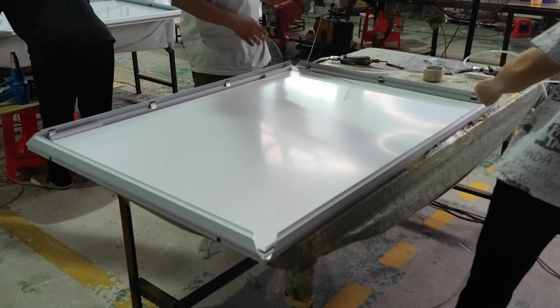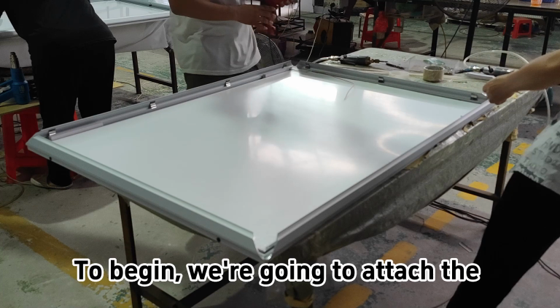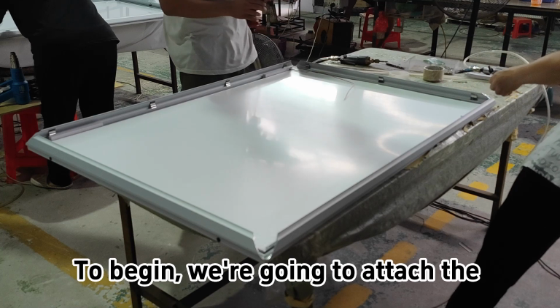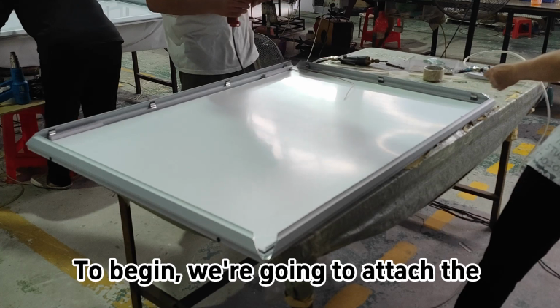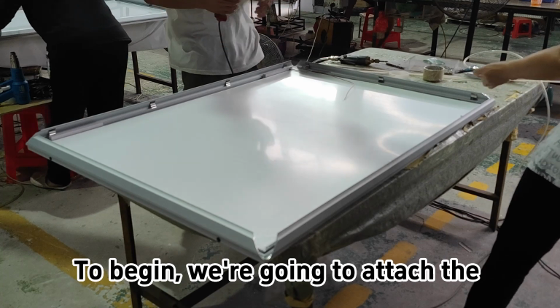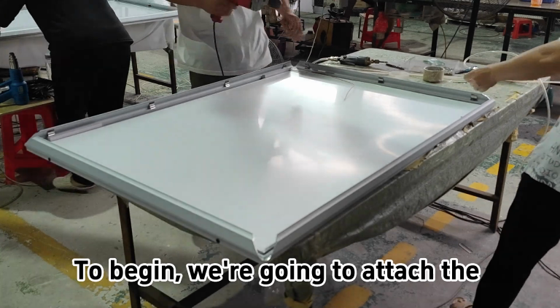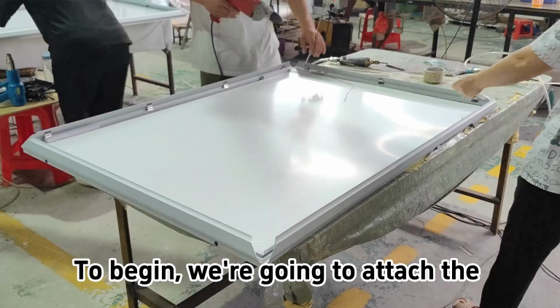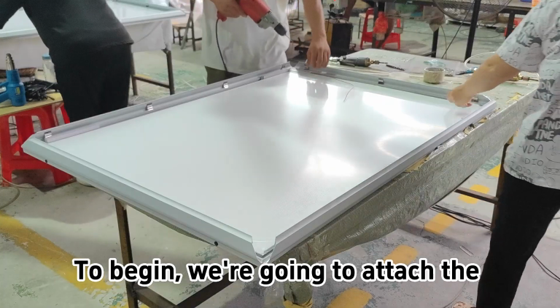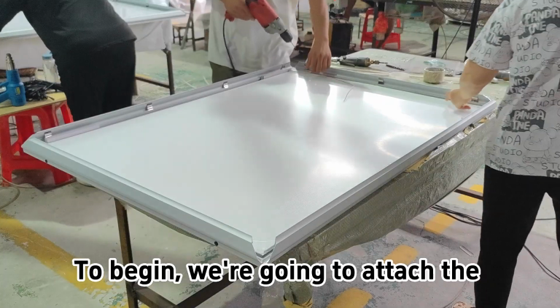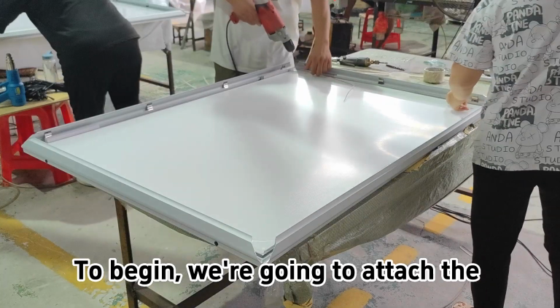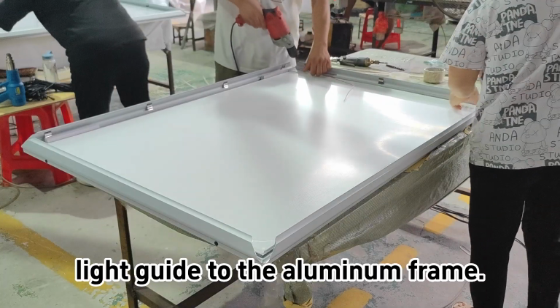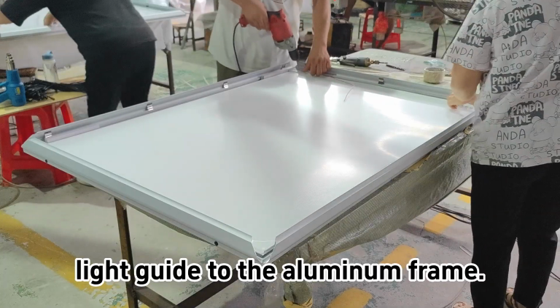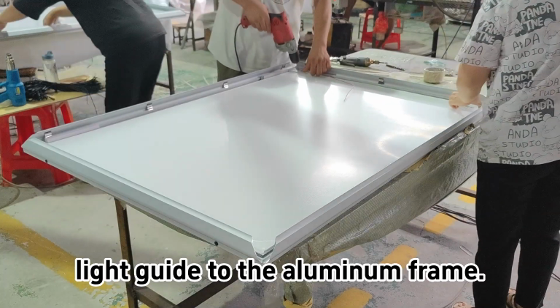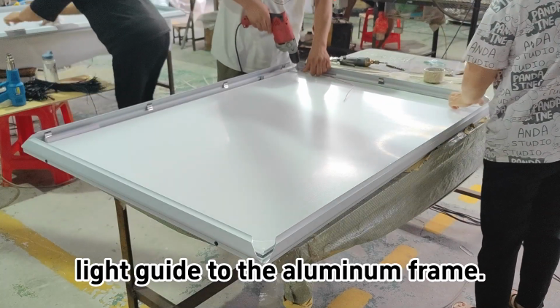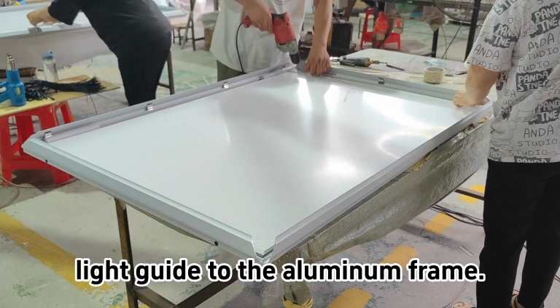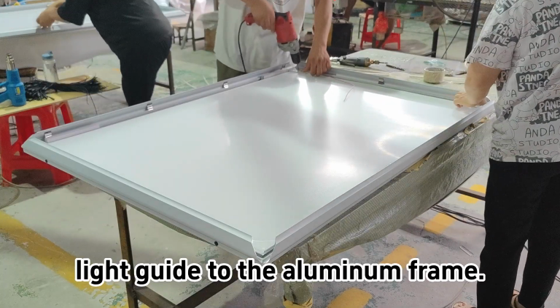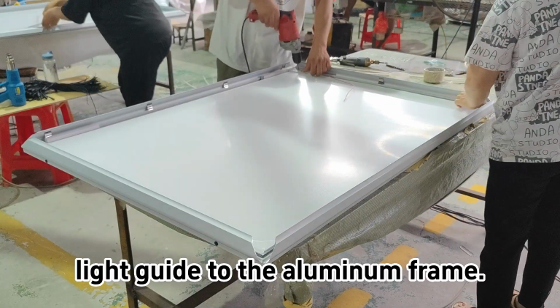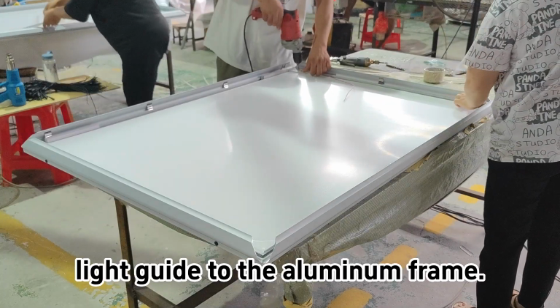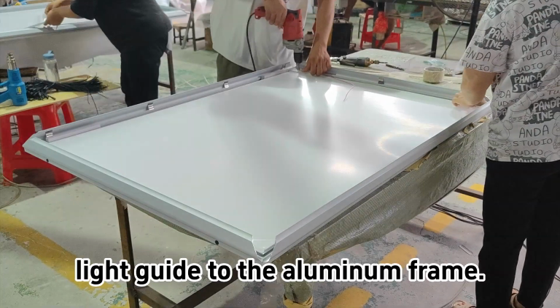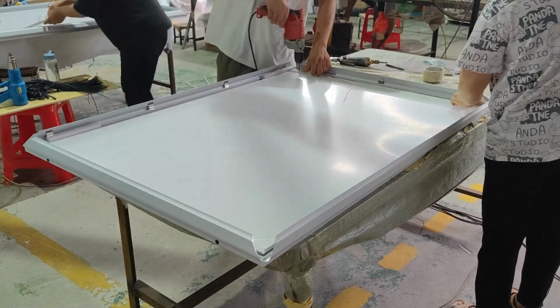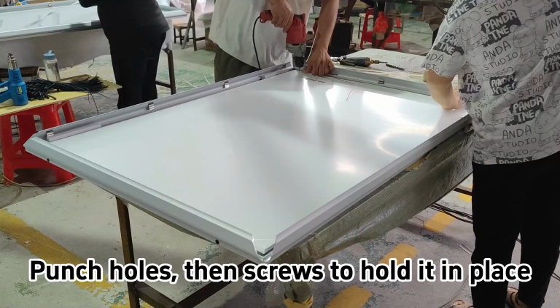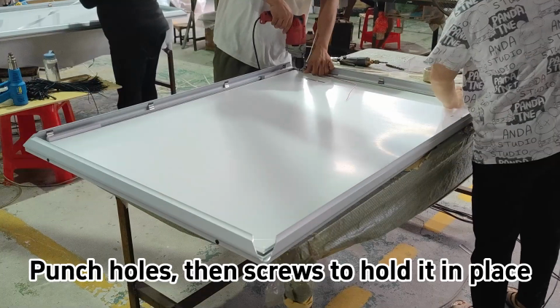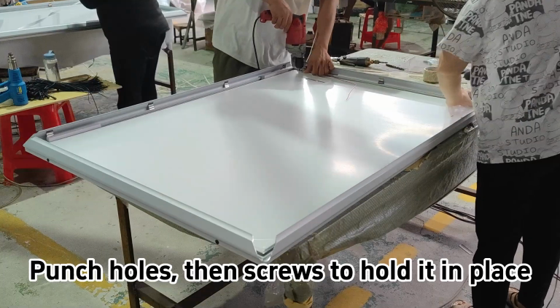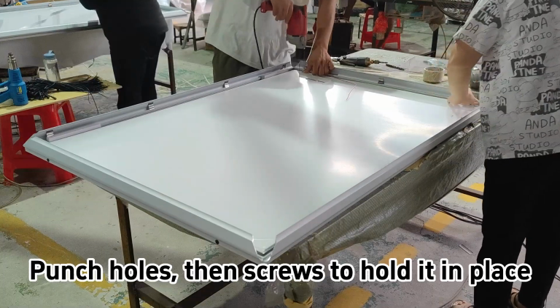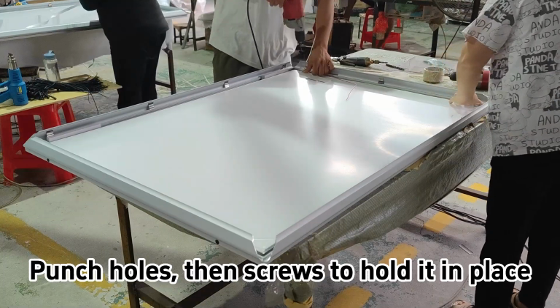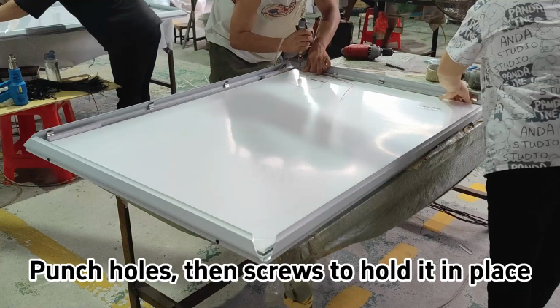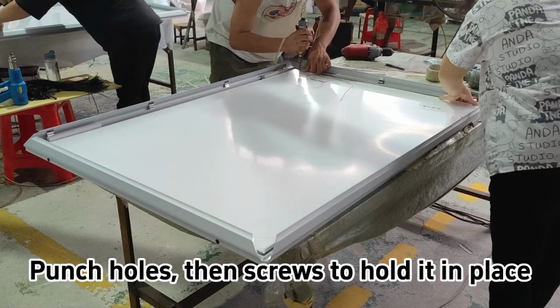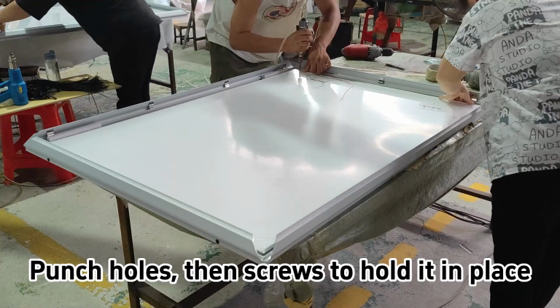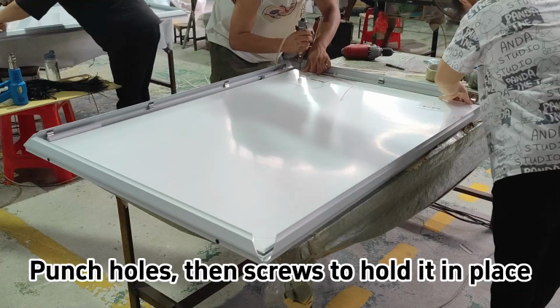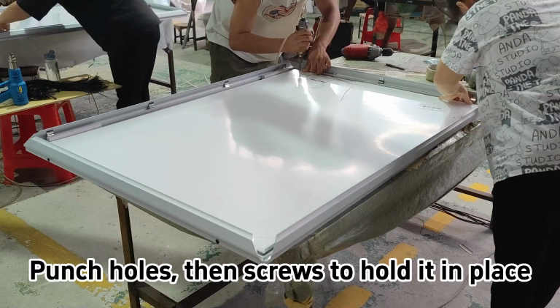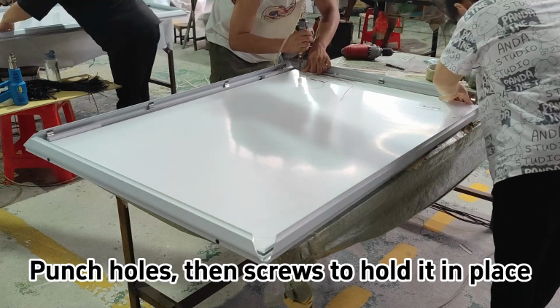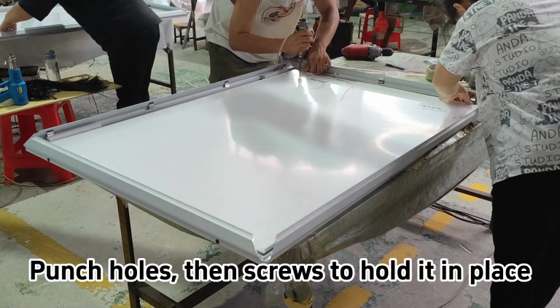To begin, we're going to attach the light guide to the aluminum frame, punch holes, then screws to hold it in place.